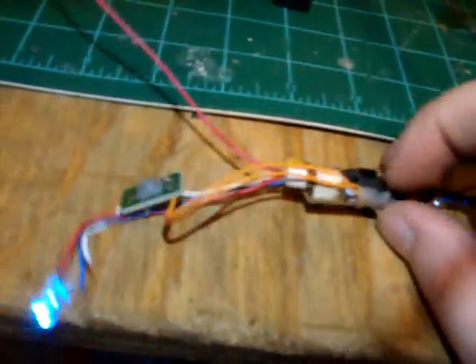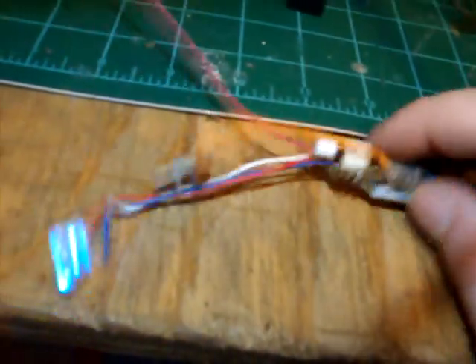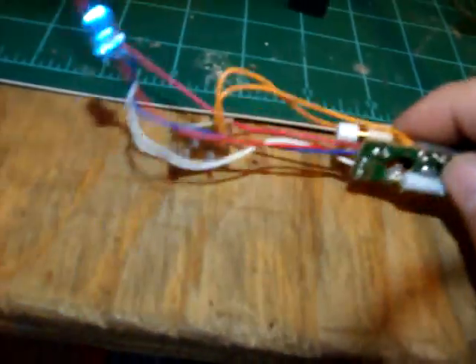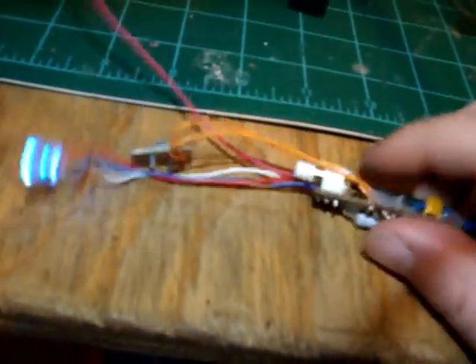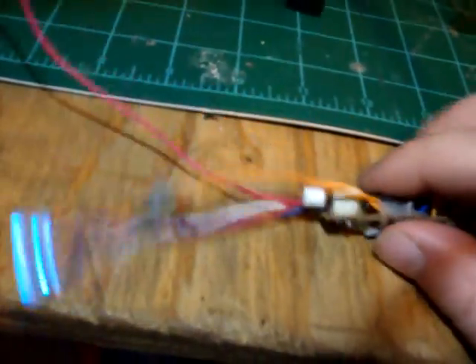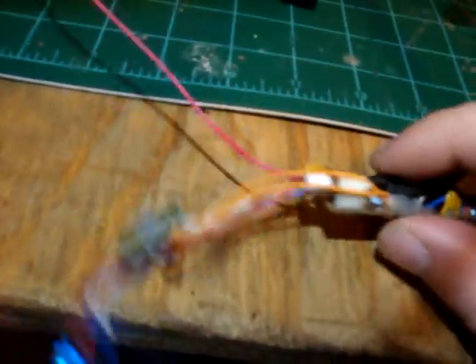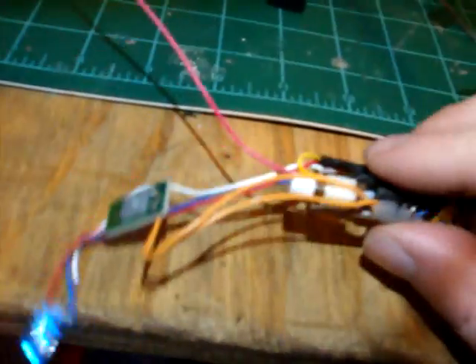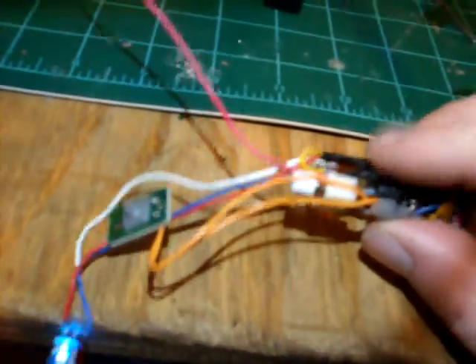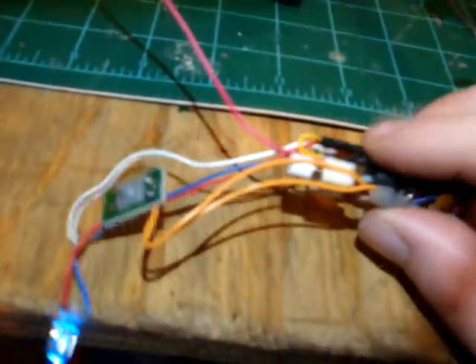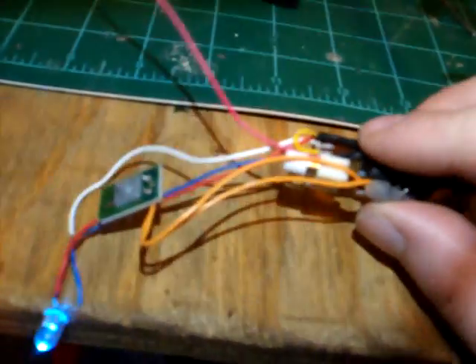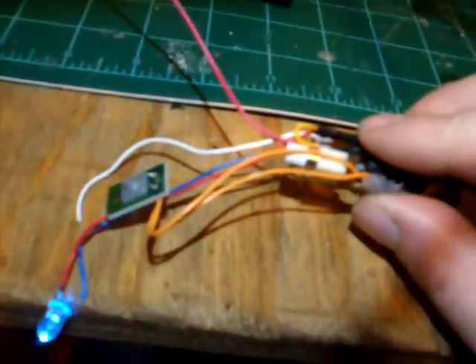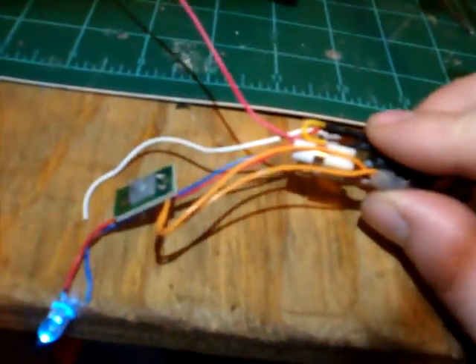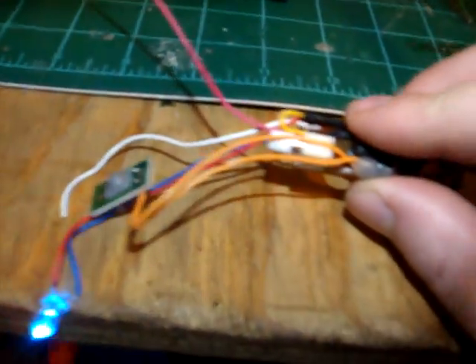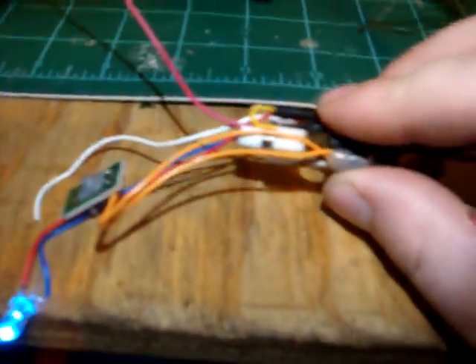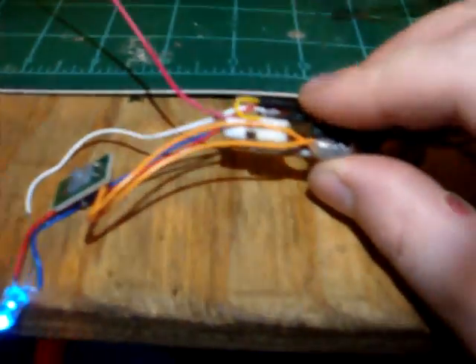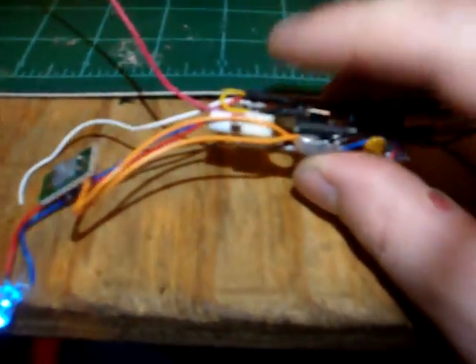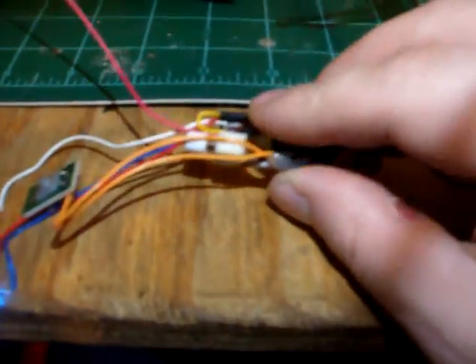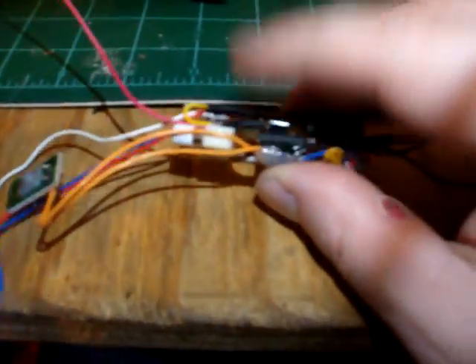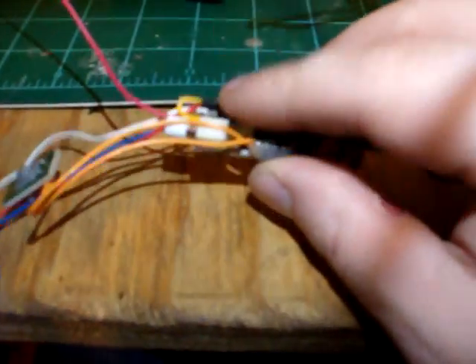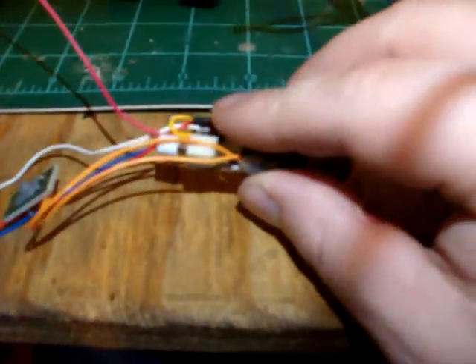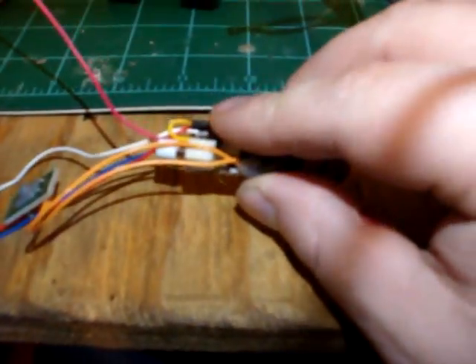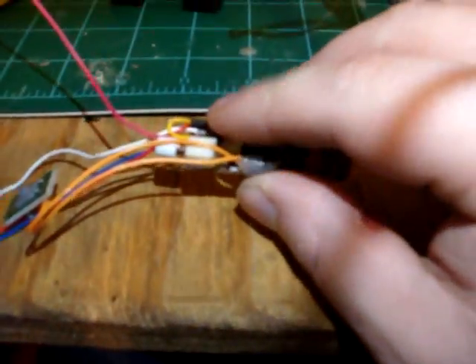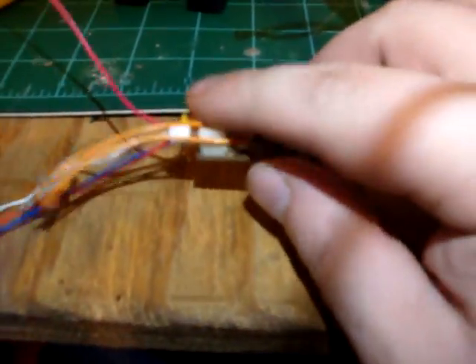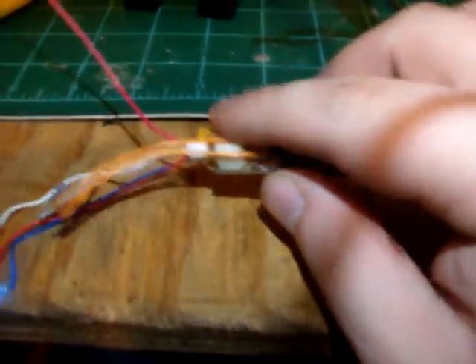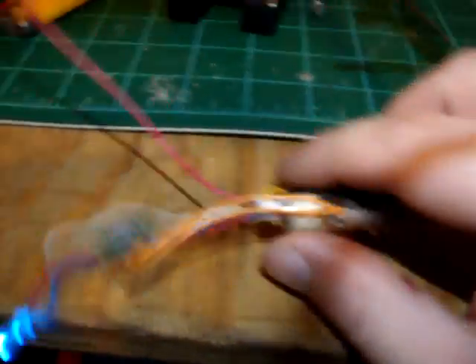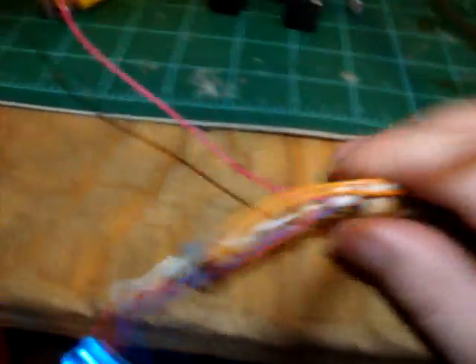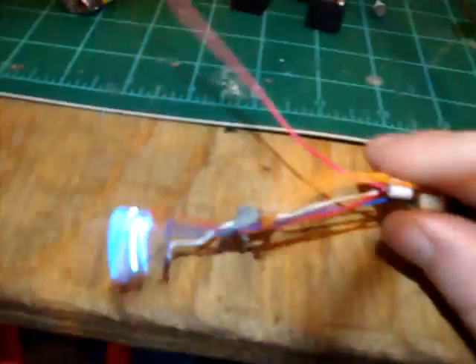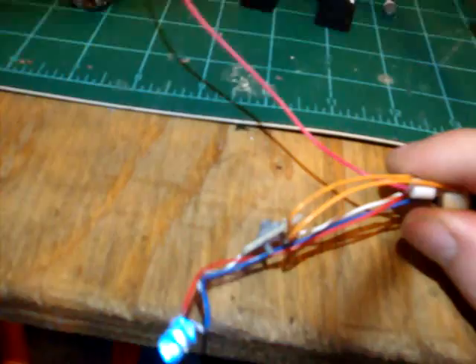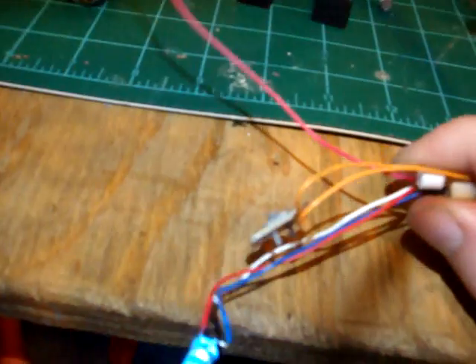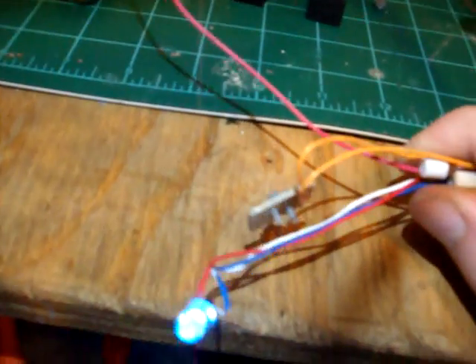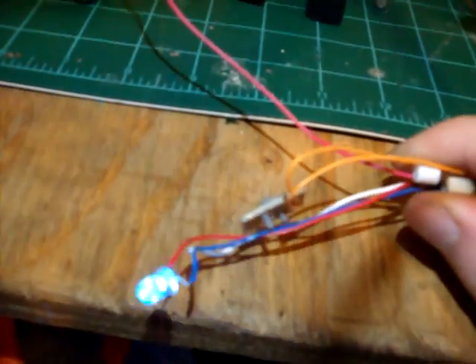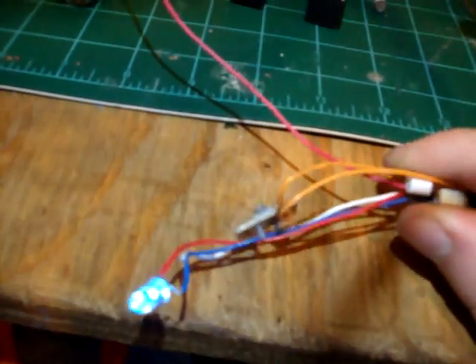The only downside is the transistor gets a little warm — not terribly too hot, but it gets a little warm.